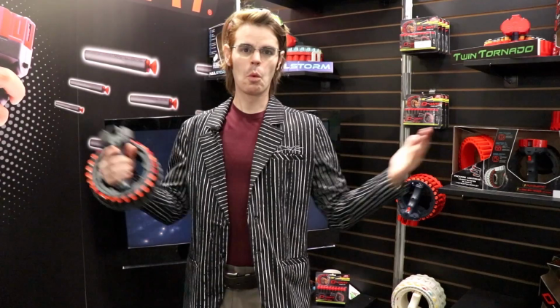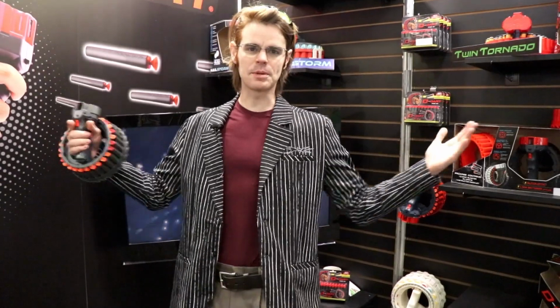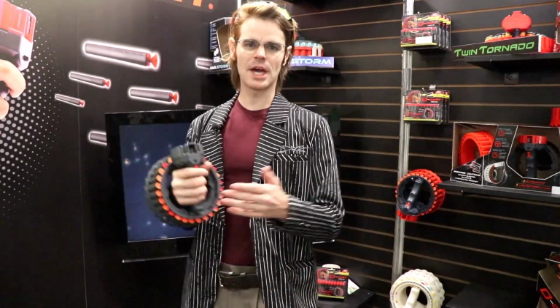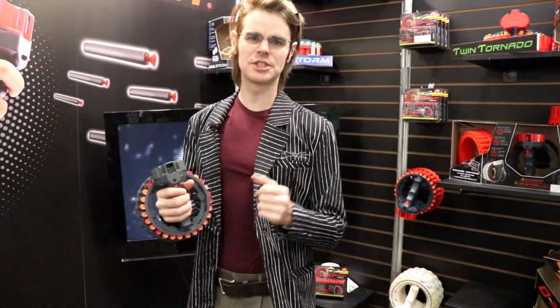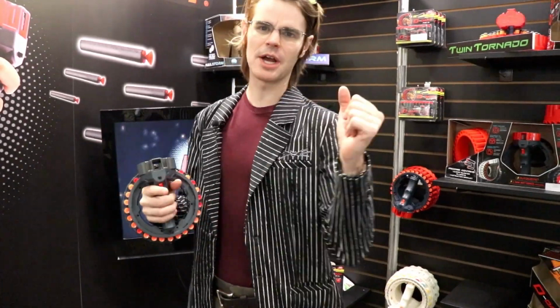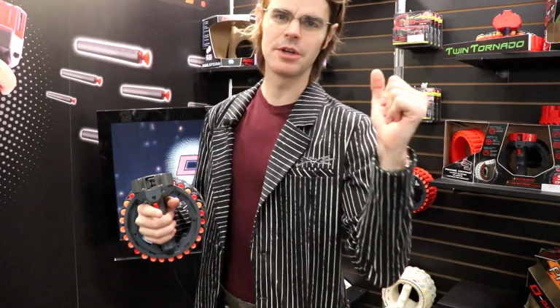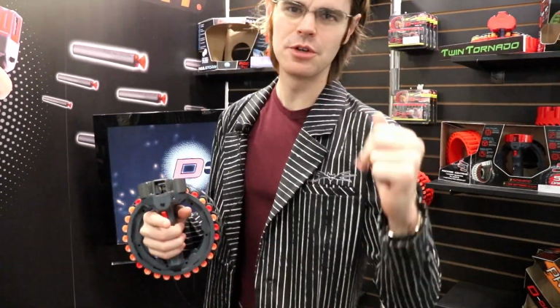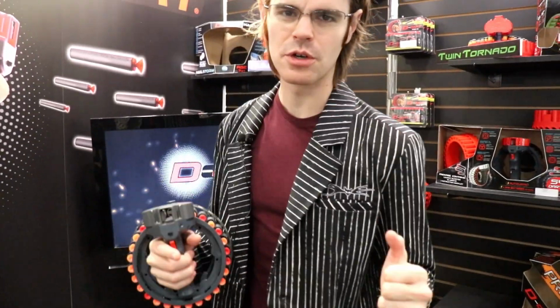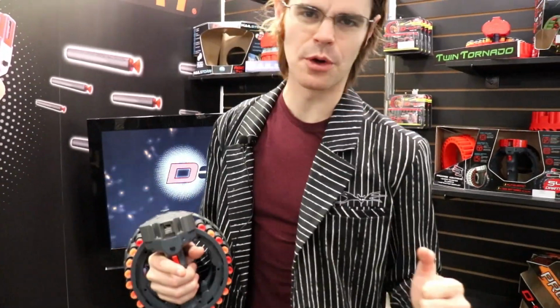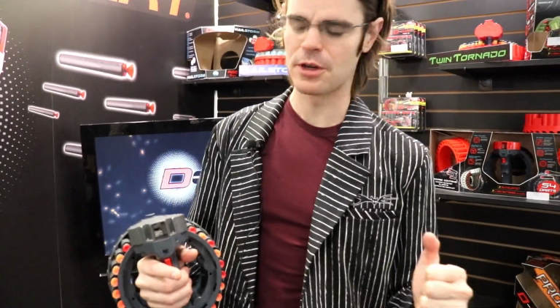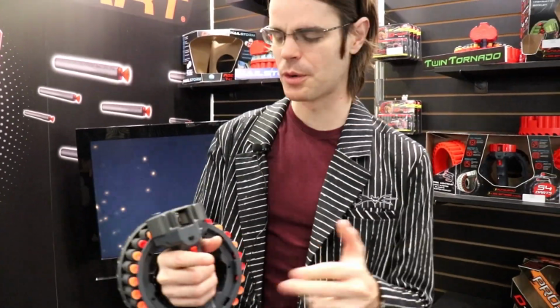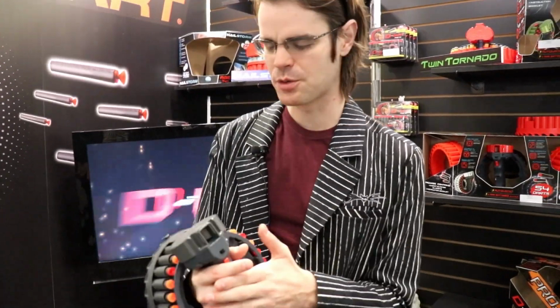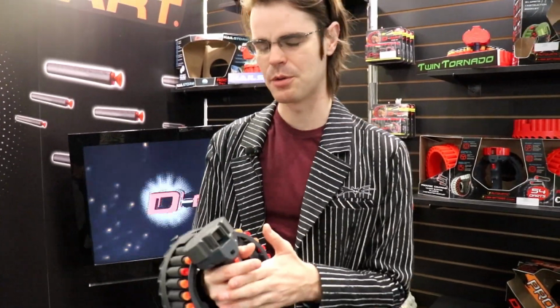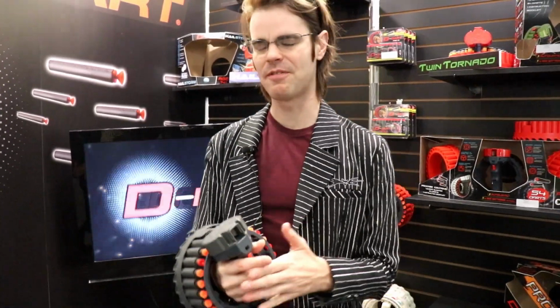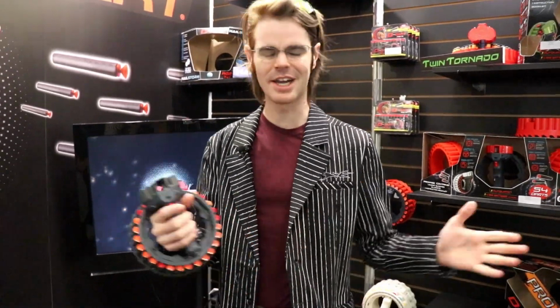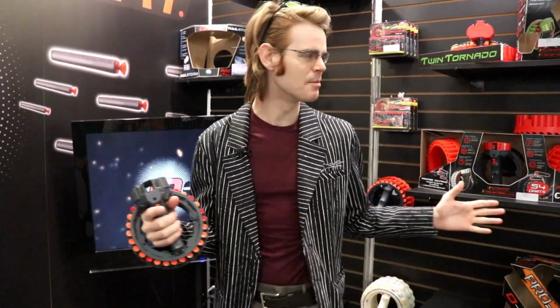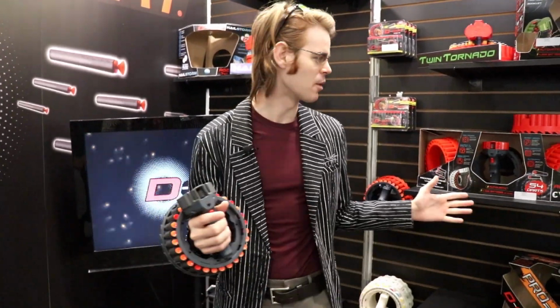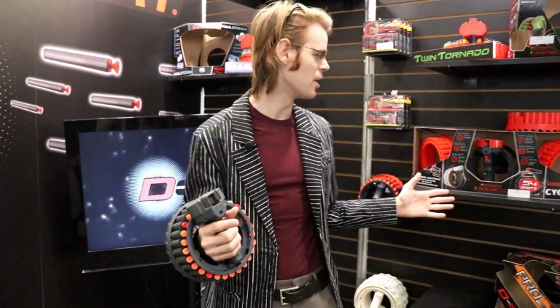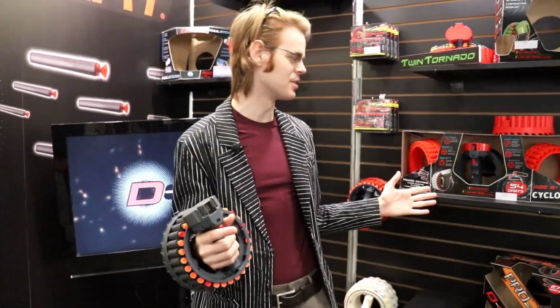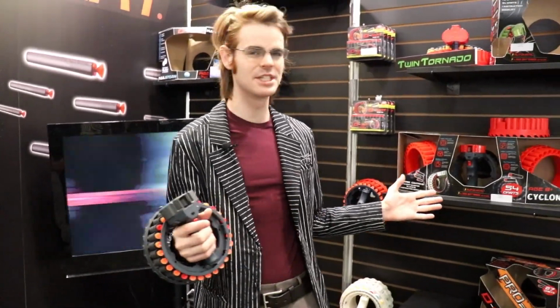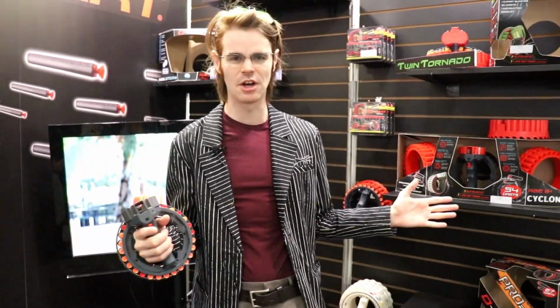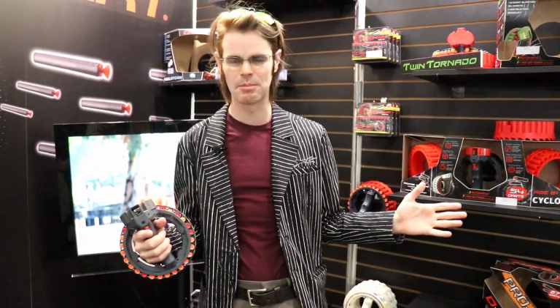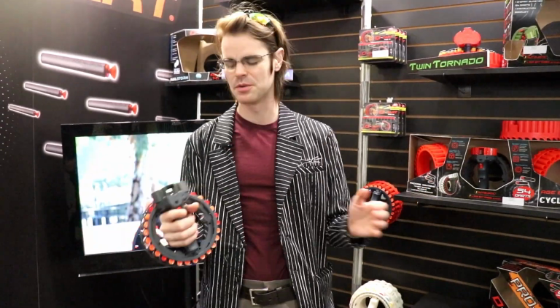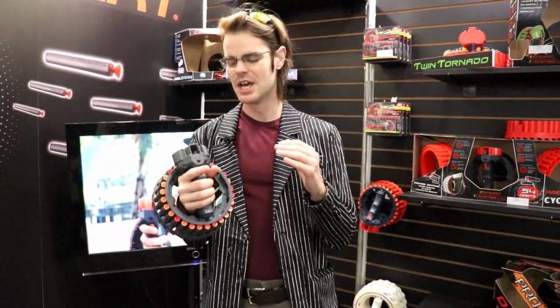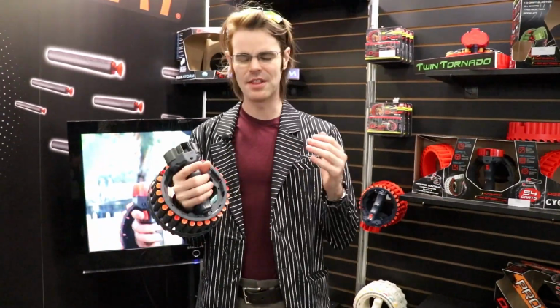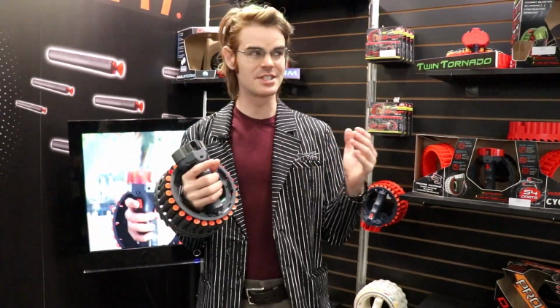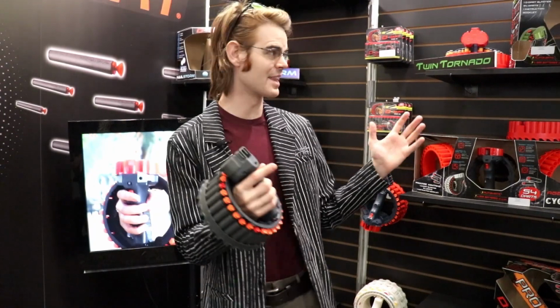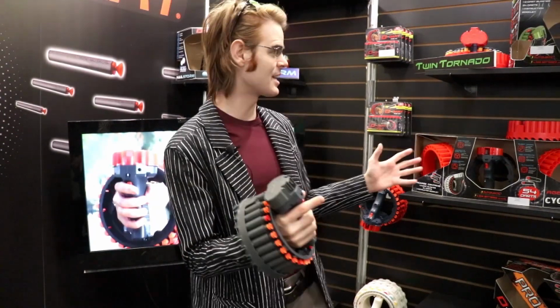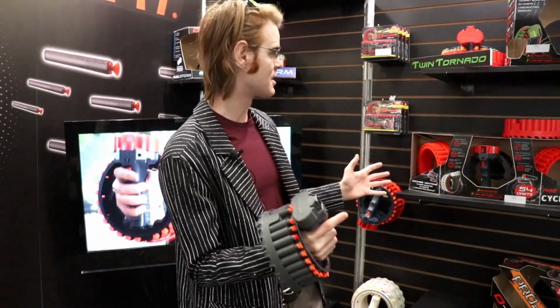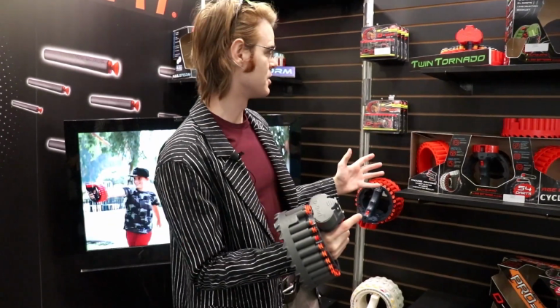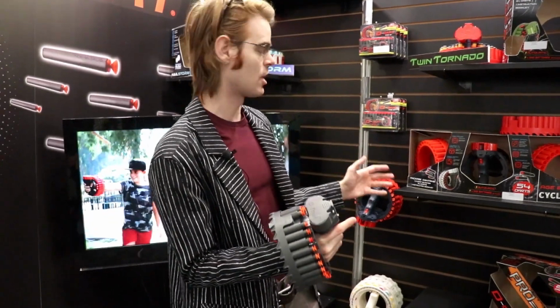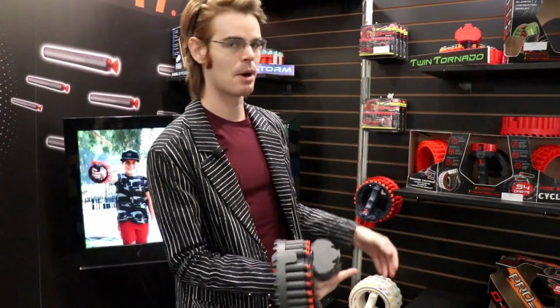What's up guys? It's Drac. We're here at New York Toy Fair 2020. We finally made our way over to the DDART booth and there's a lot of stuff to talk about.